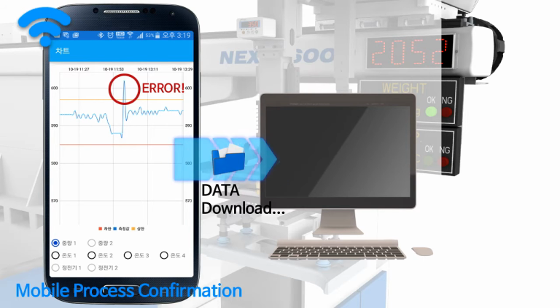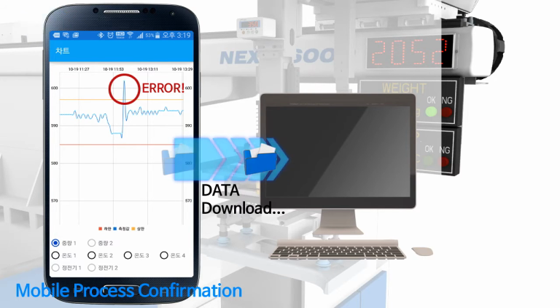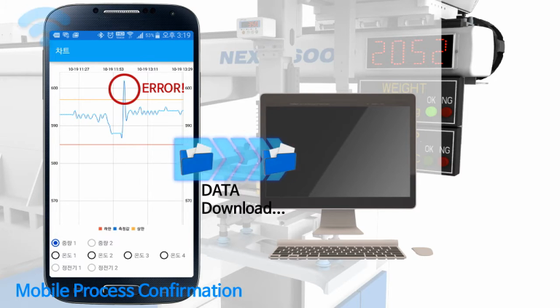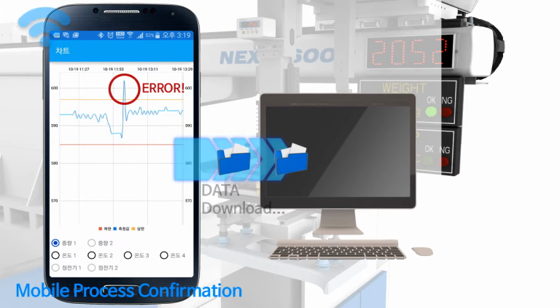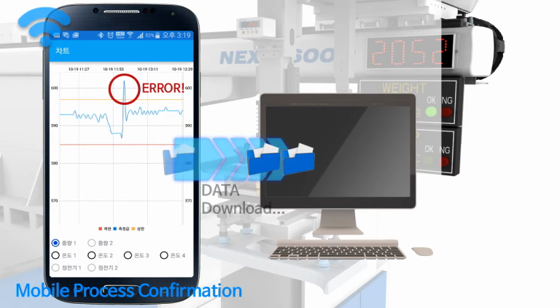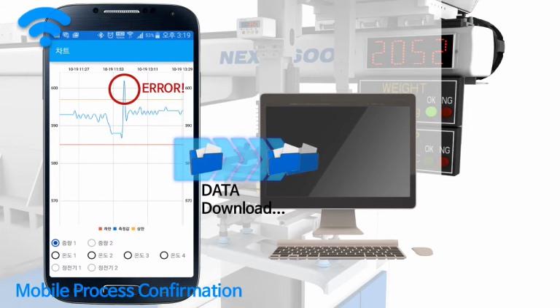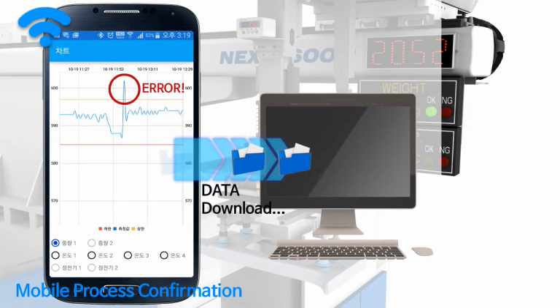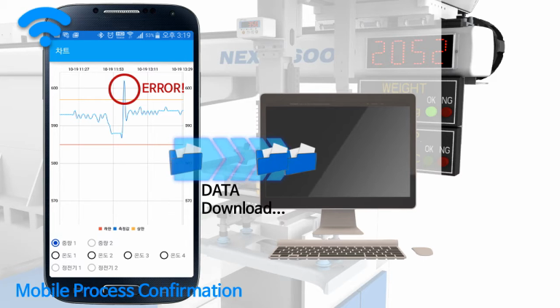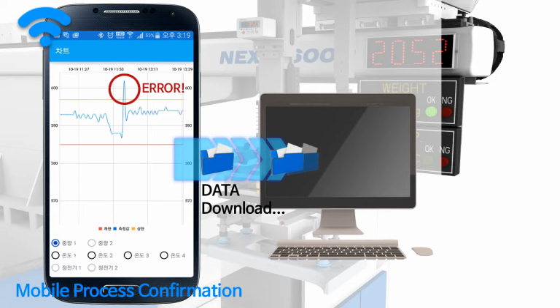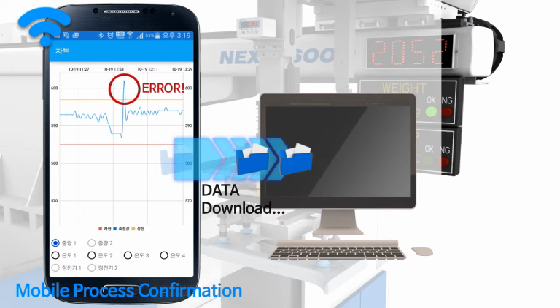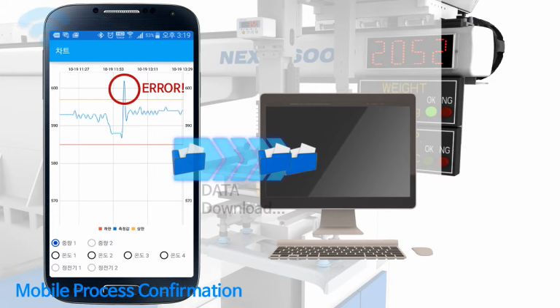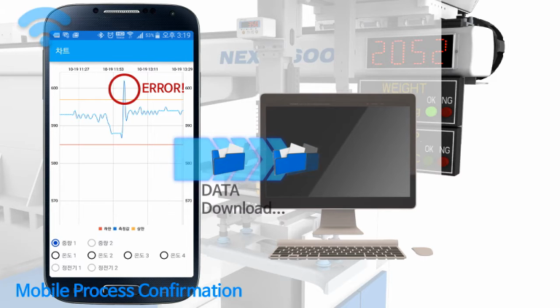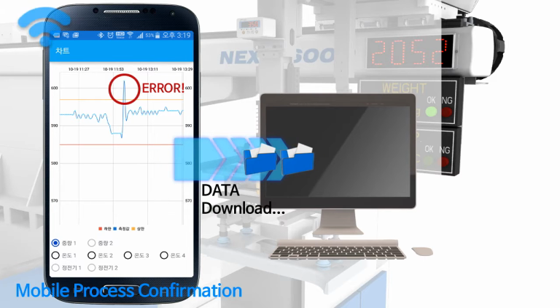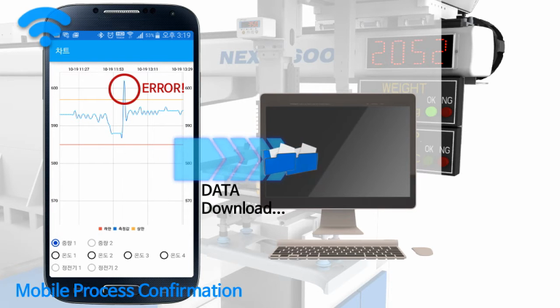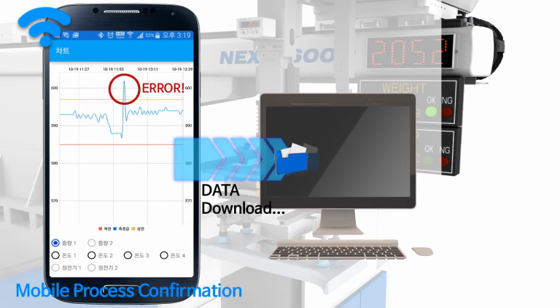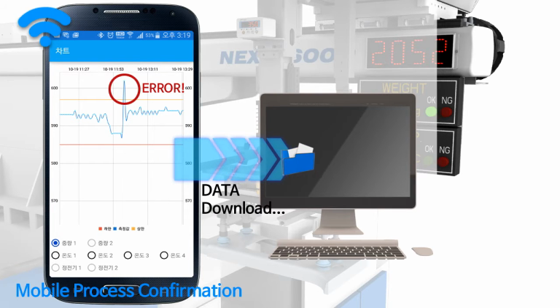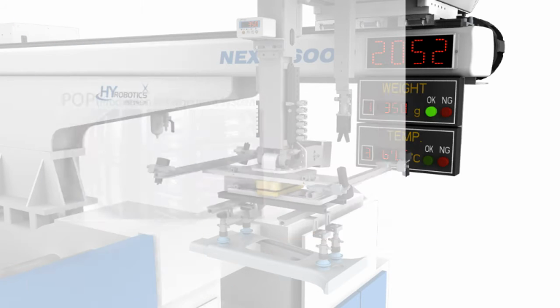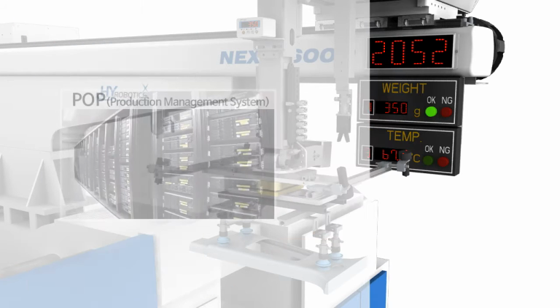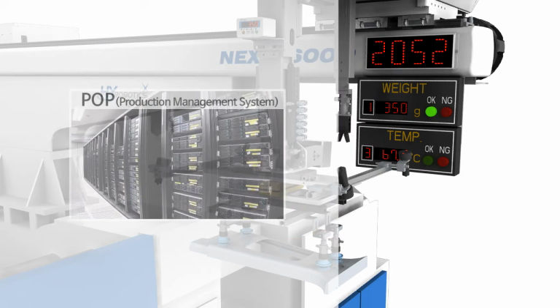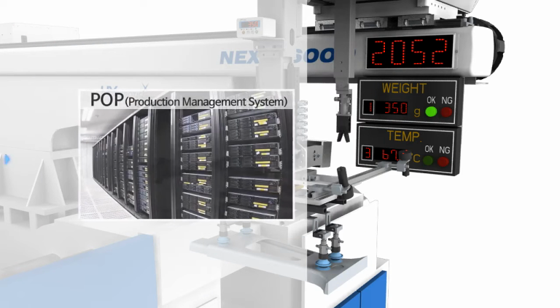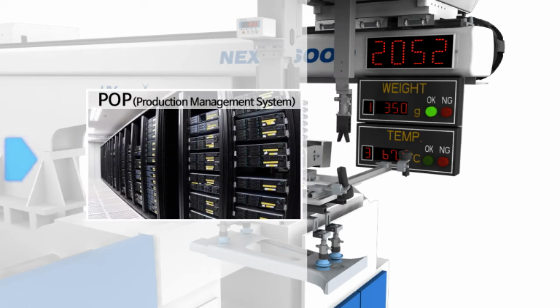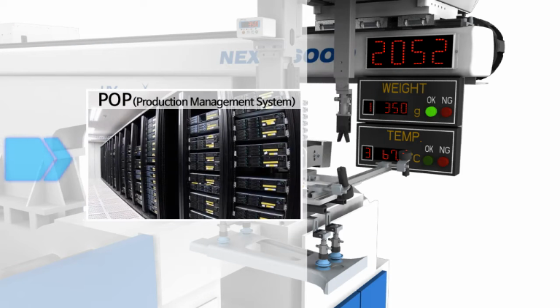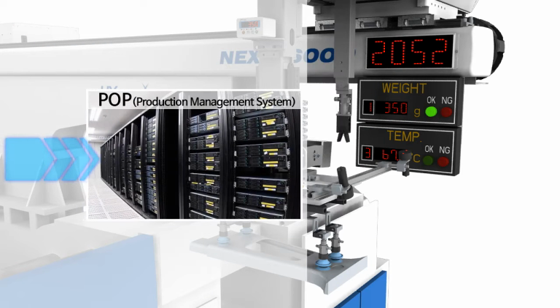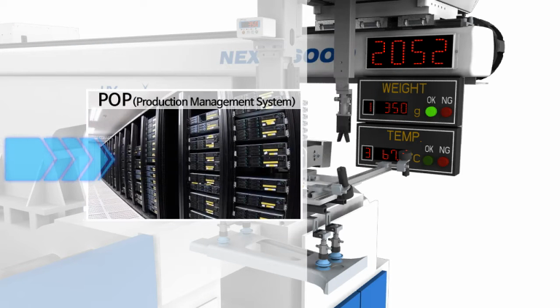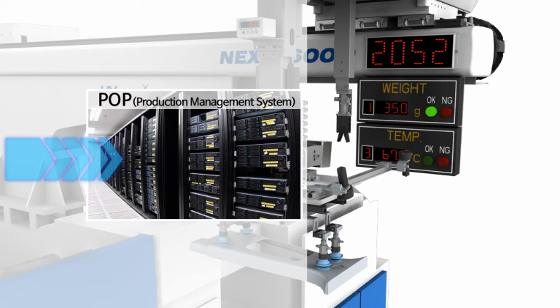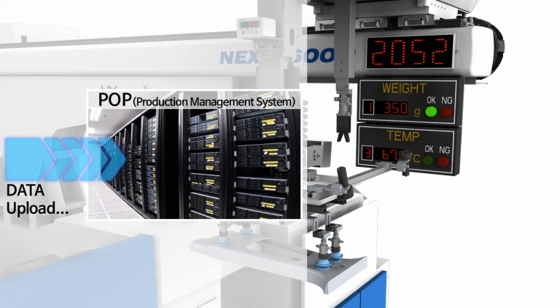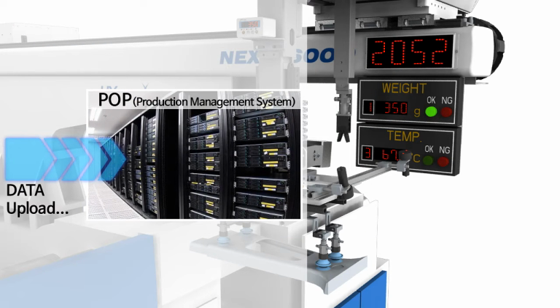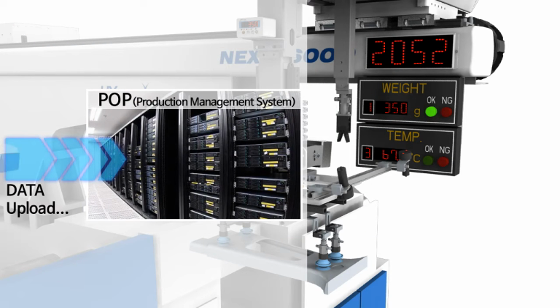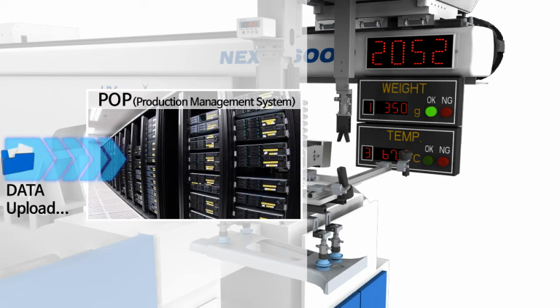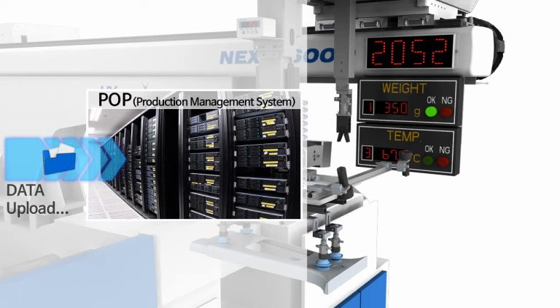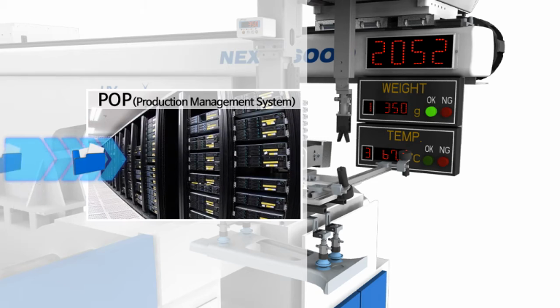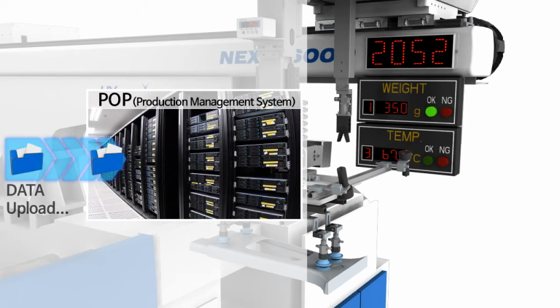Data can be downloaded for quality control, and it is possible to send data to a production management system.